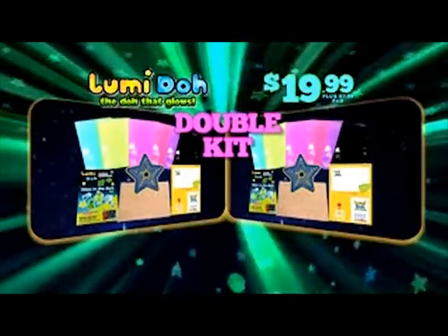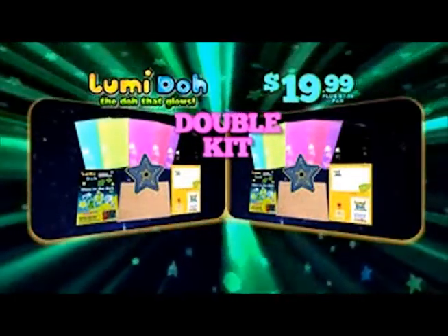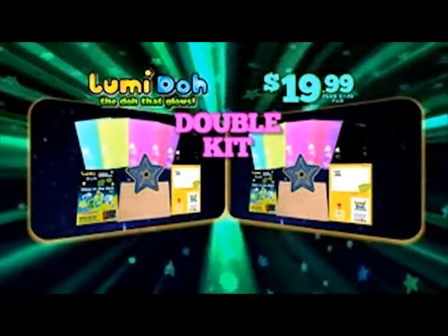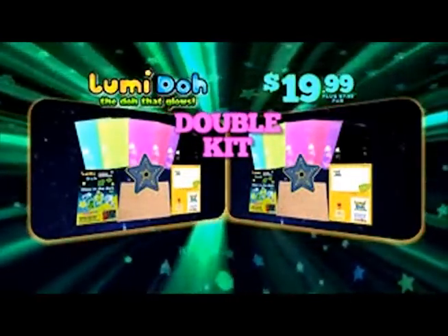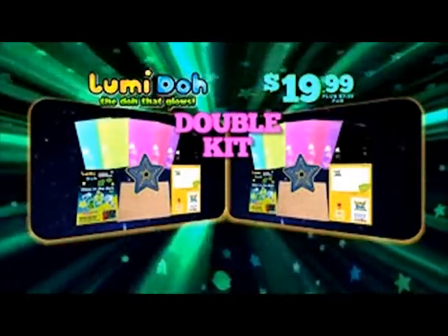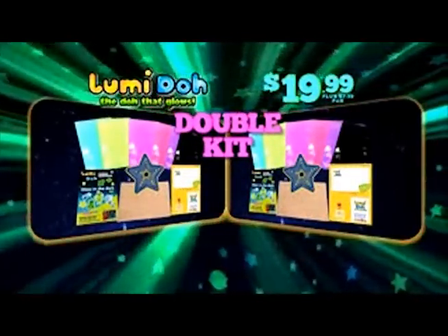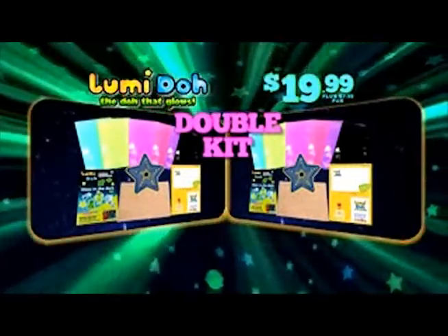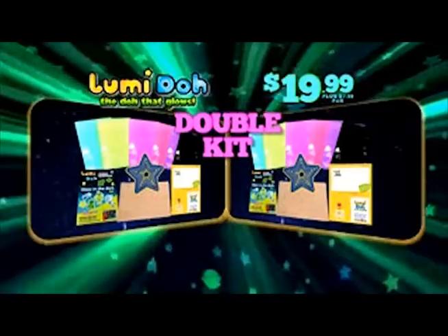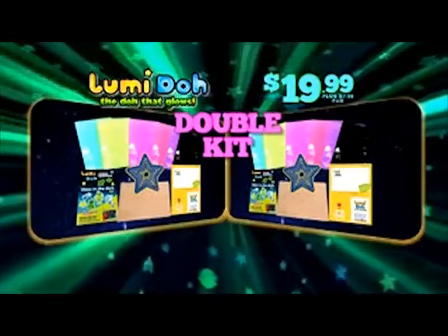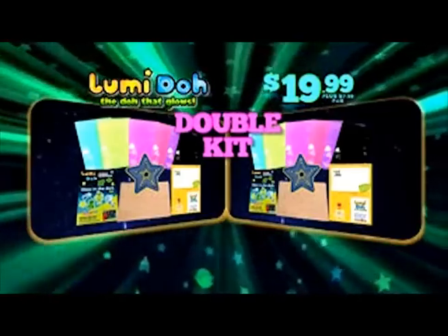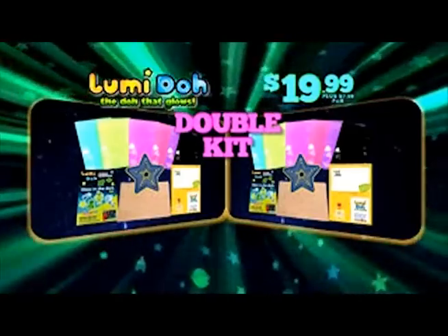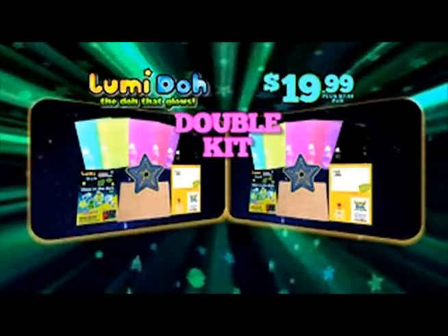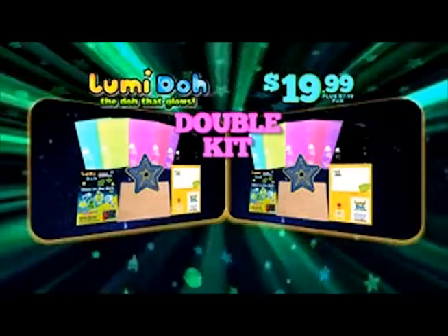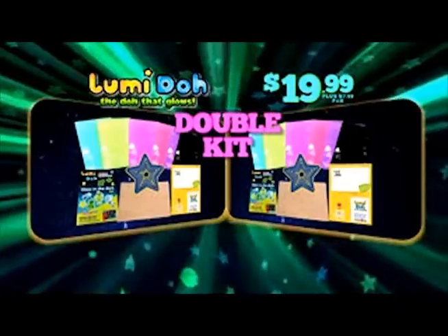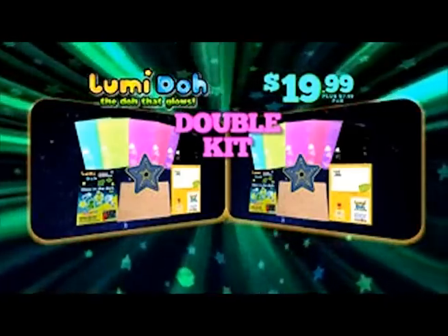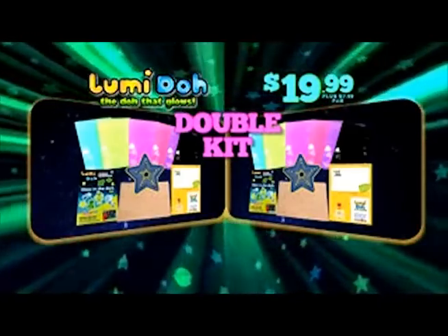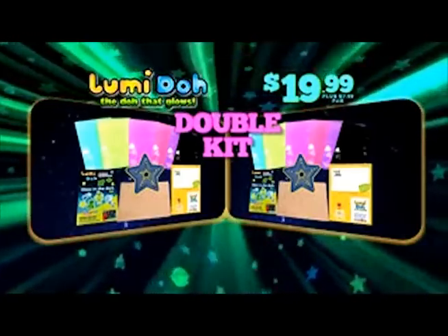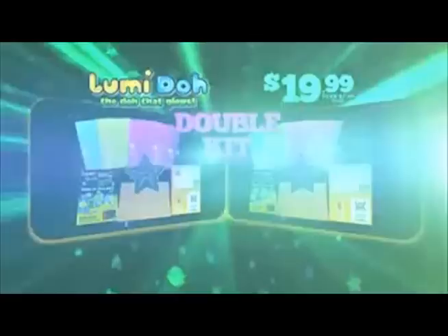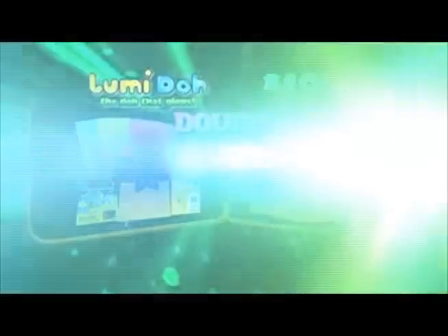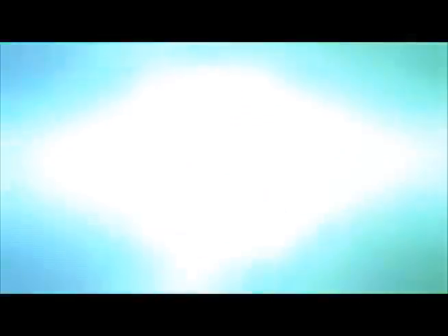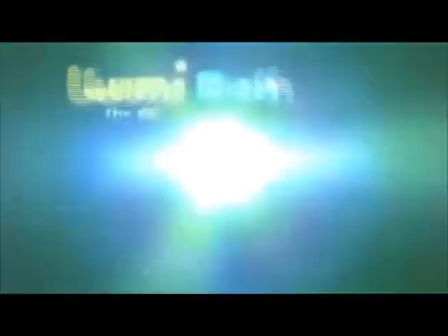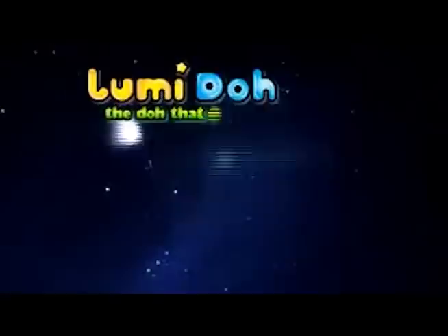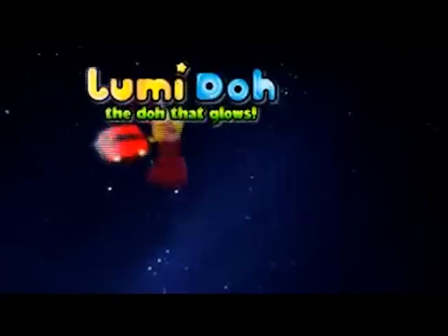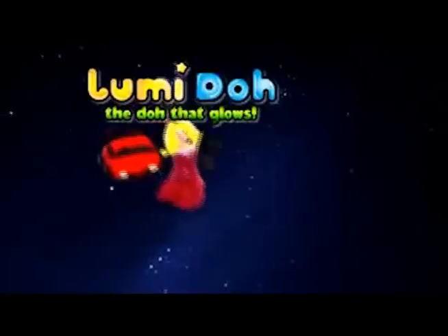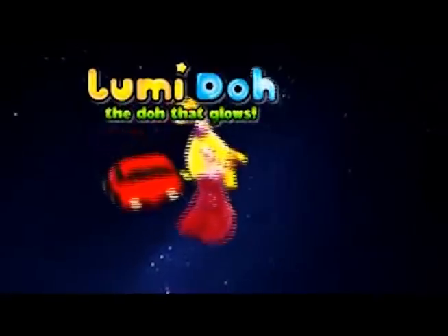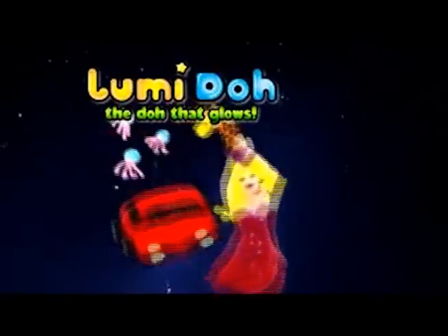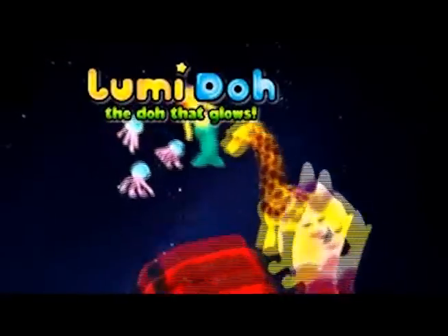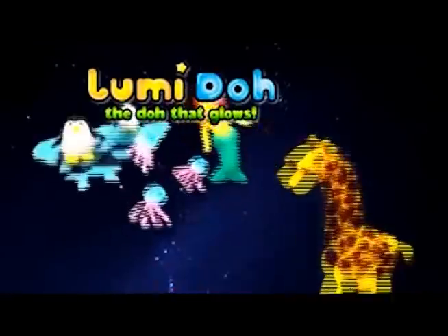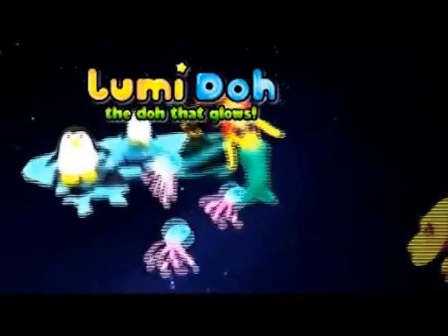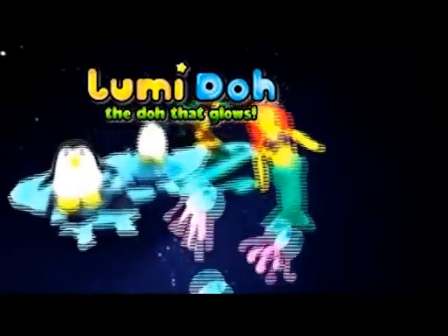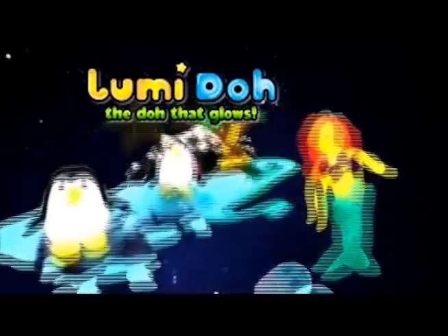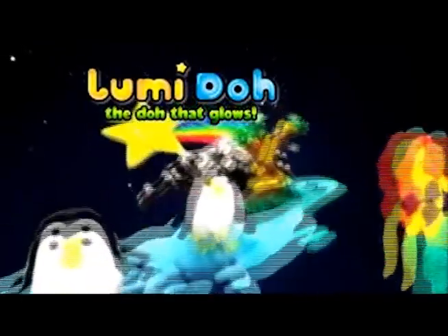Call or log on at LoomyDough.com. The more you make, the more it glows, the more it's fun — it's Loomy Dough!